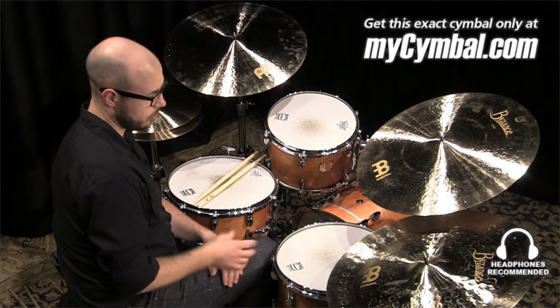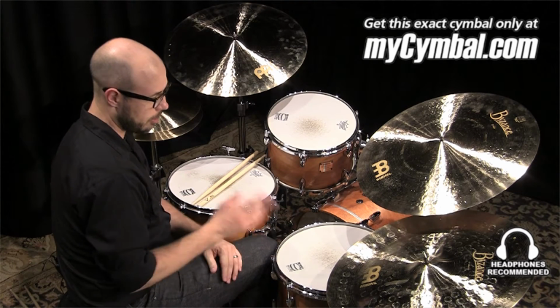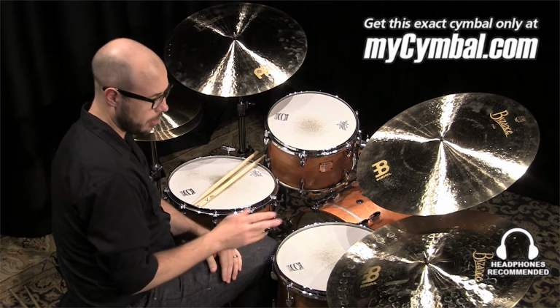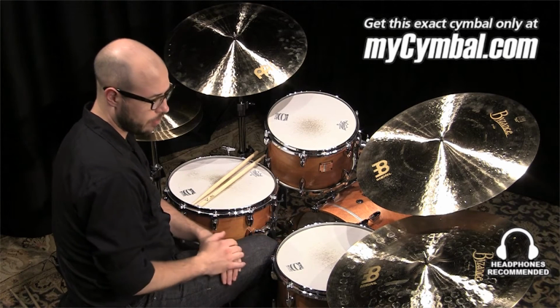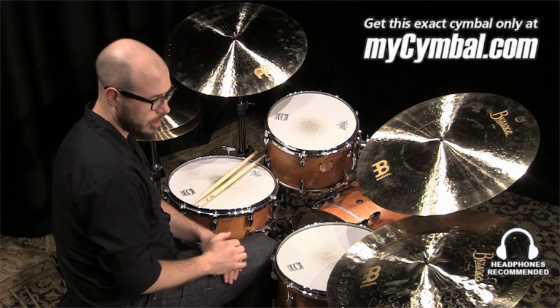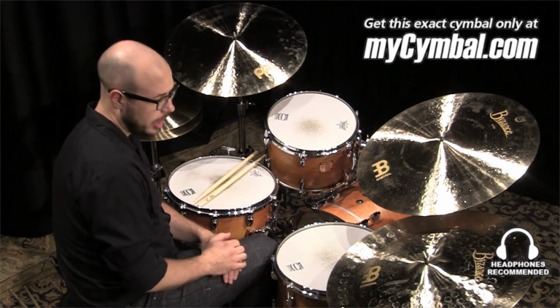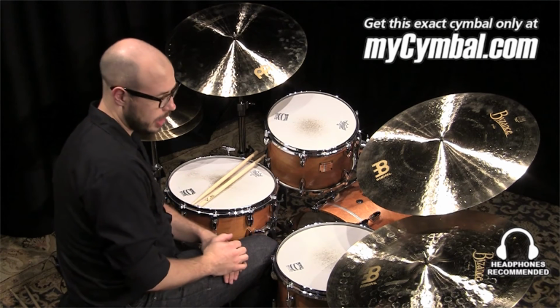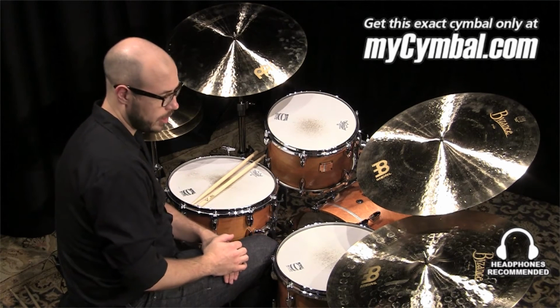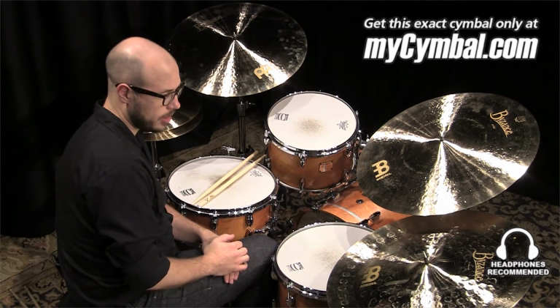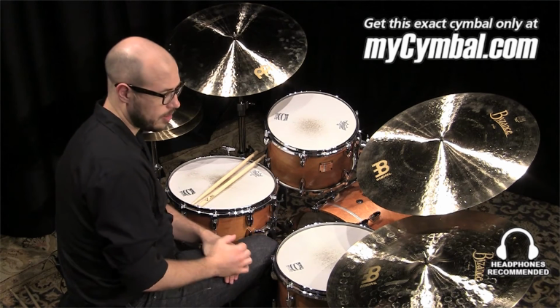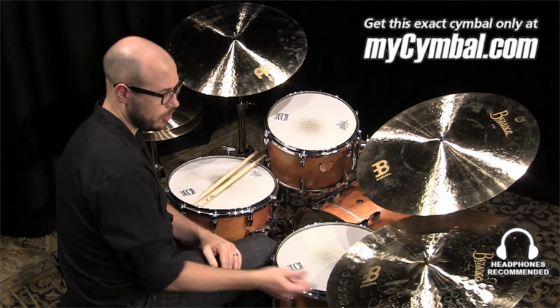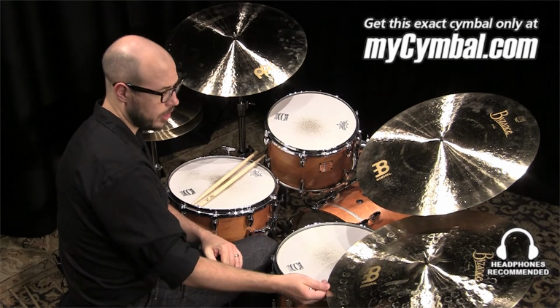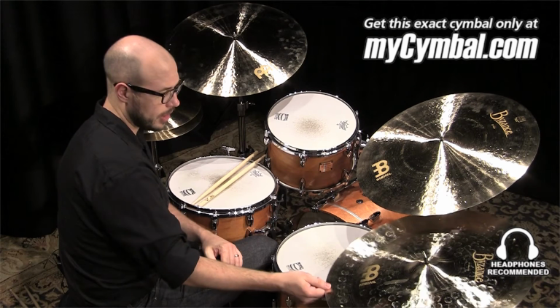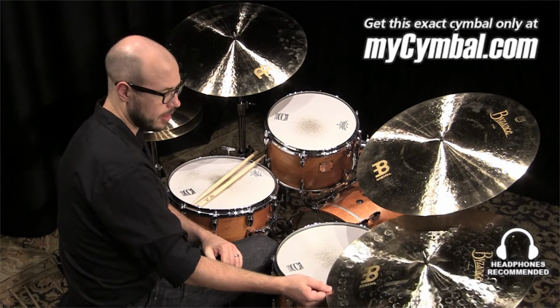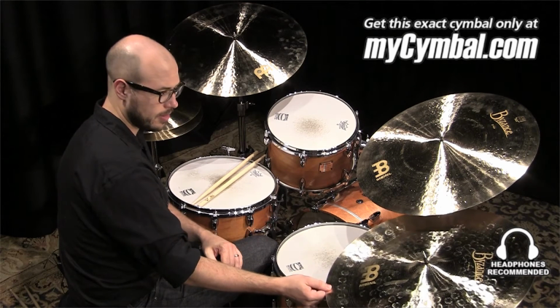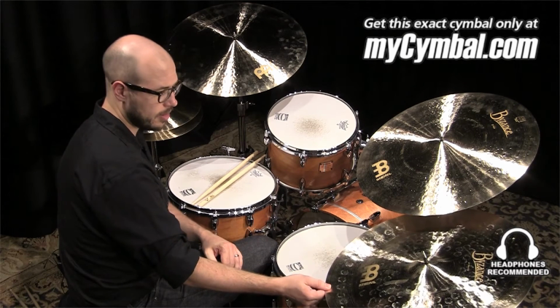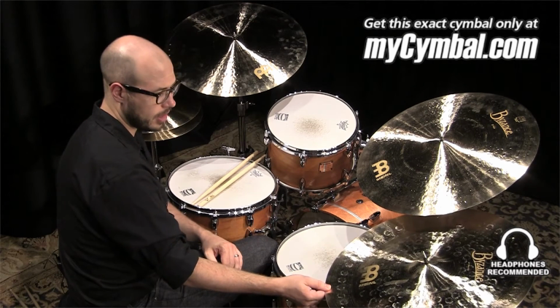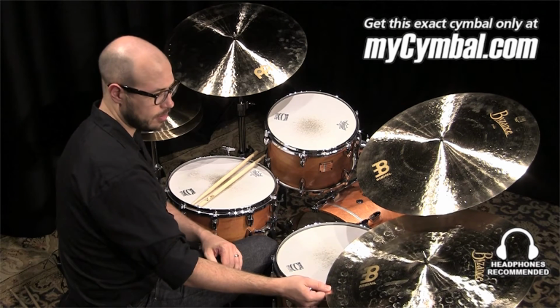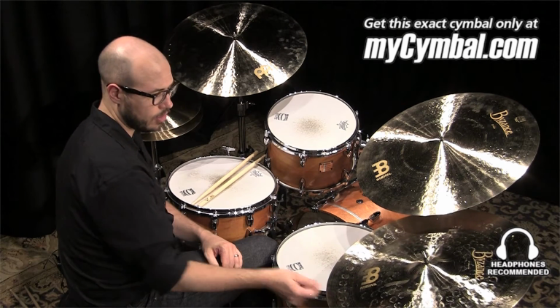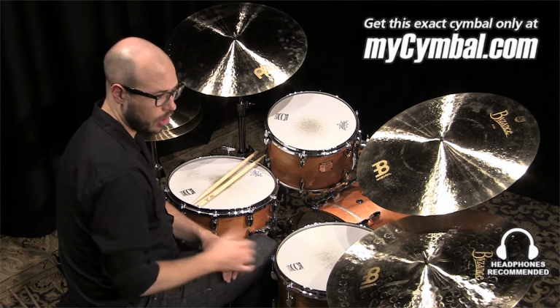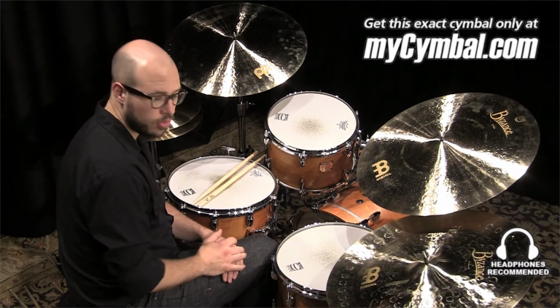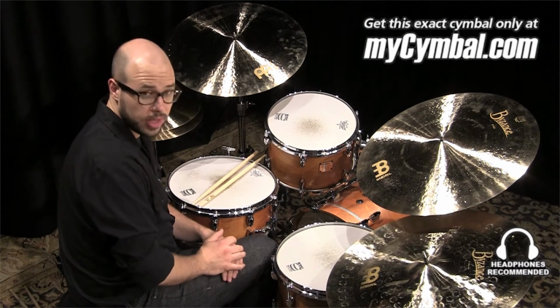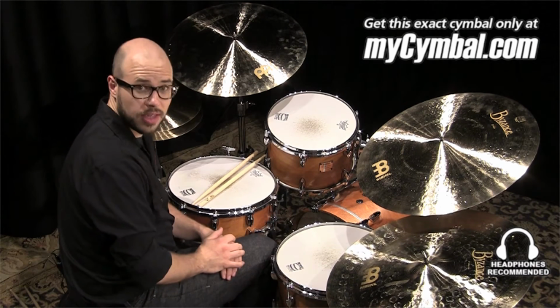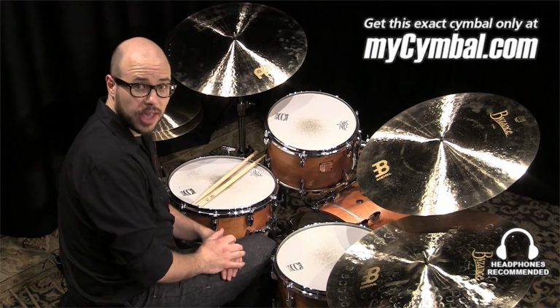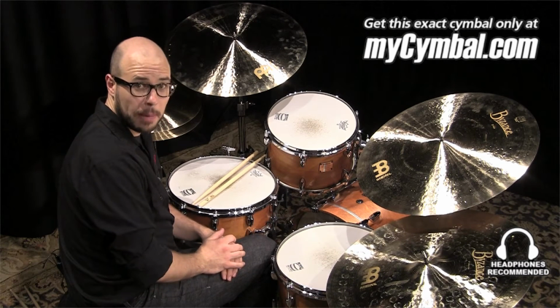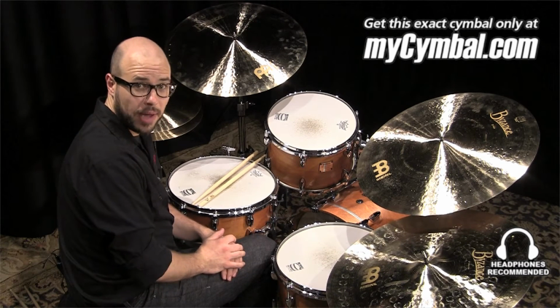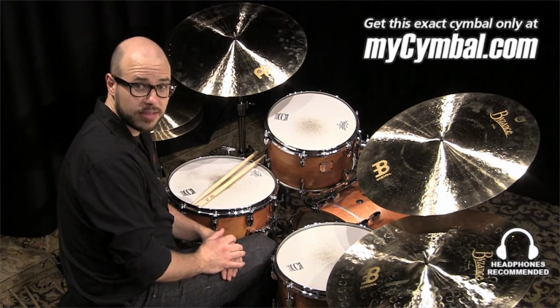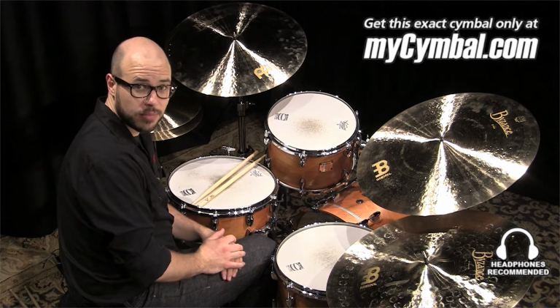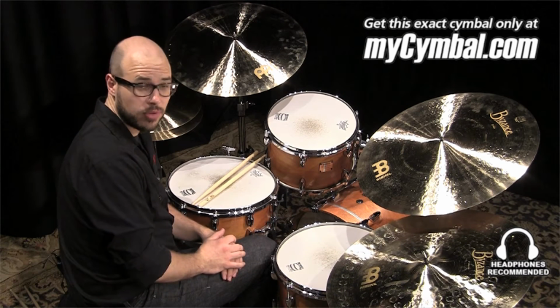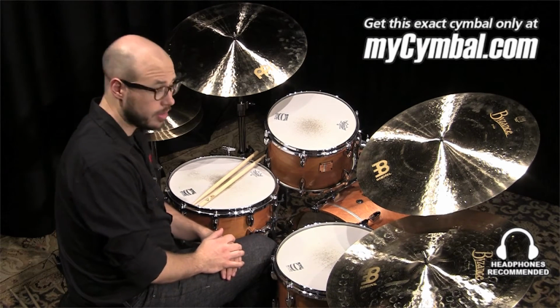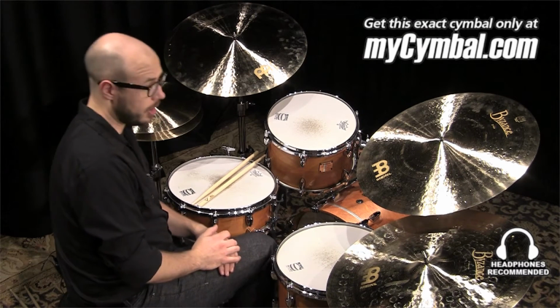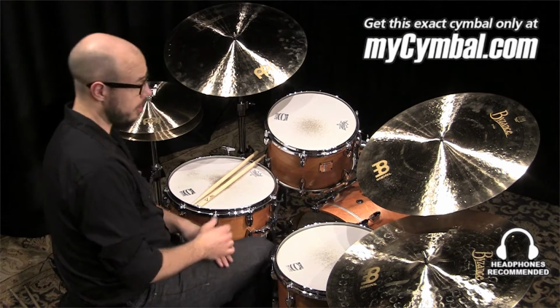So I'm going to play it for you. If you like this cymbal, you can get this exact cymbal only at MyCymbal.com.